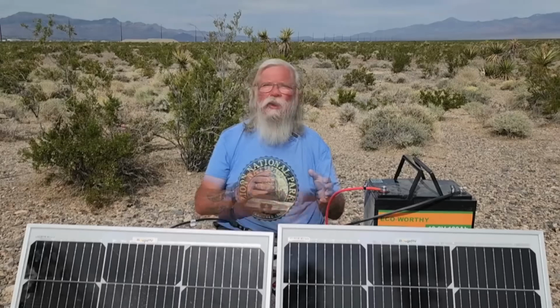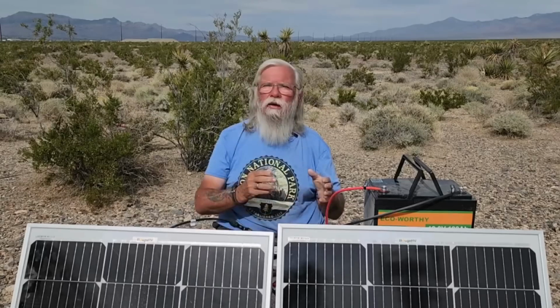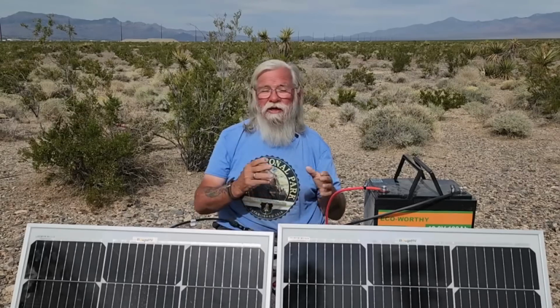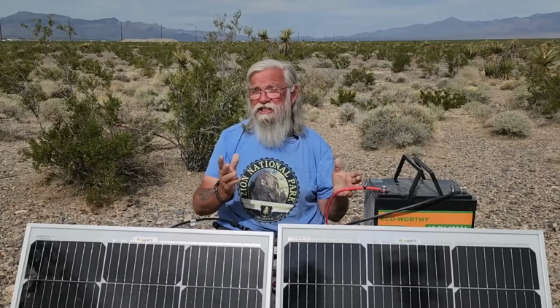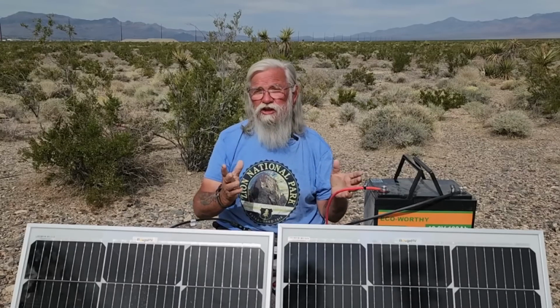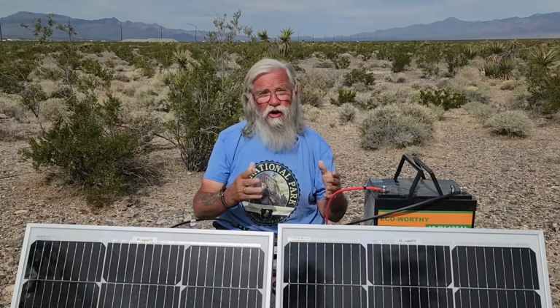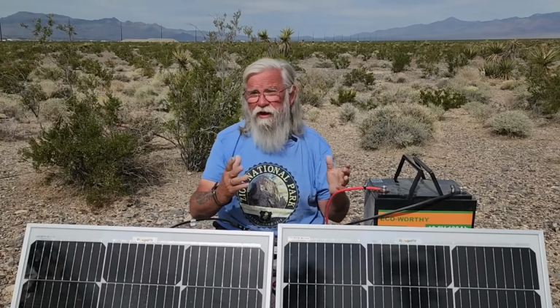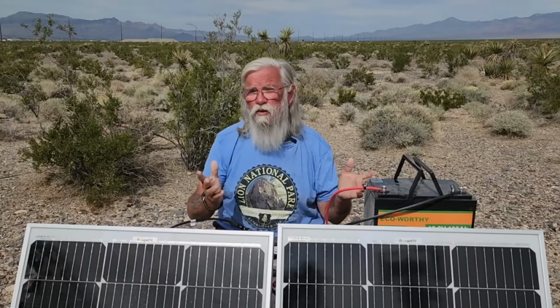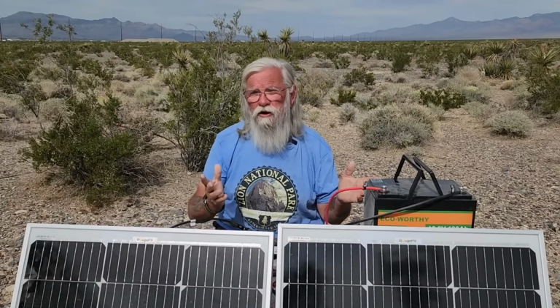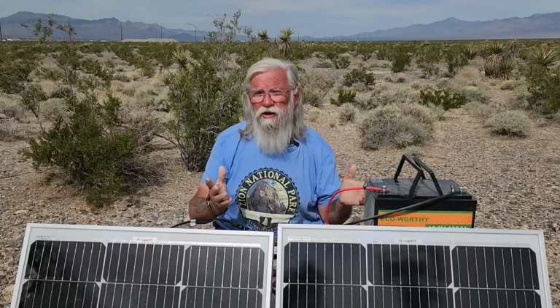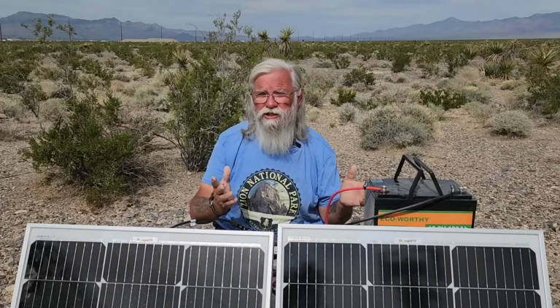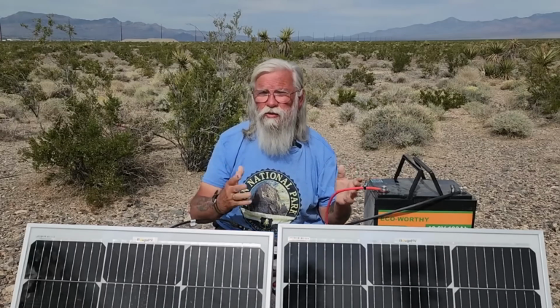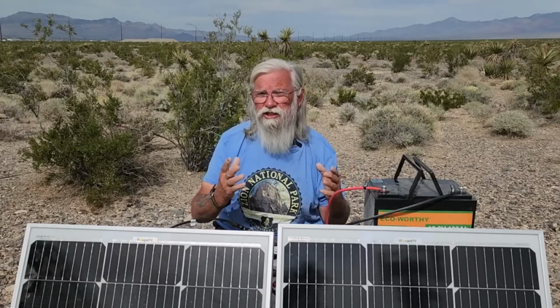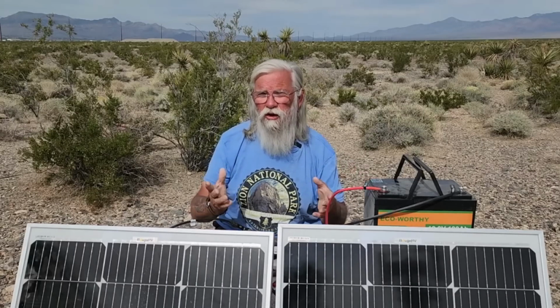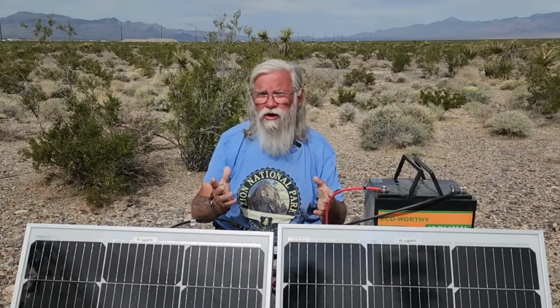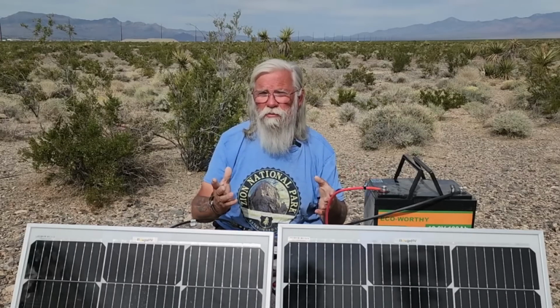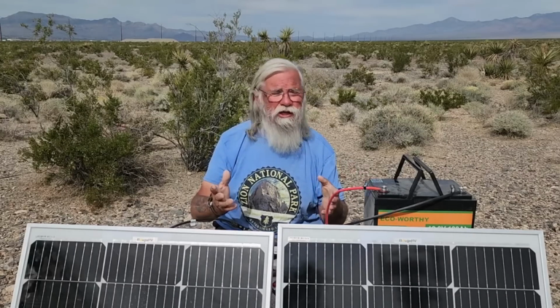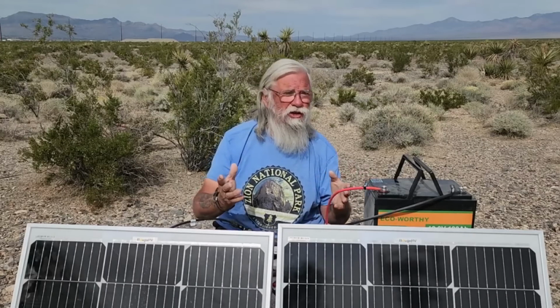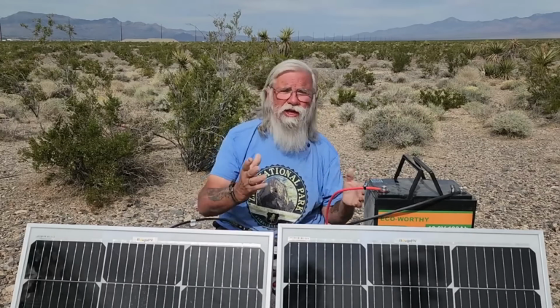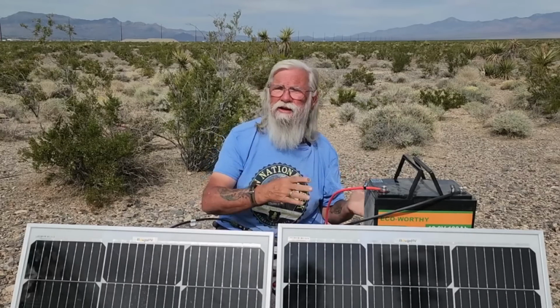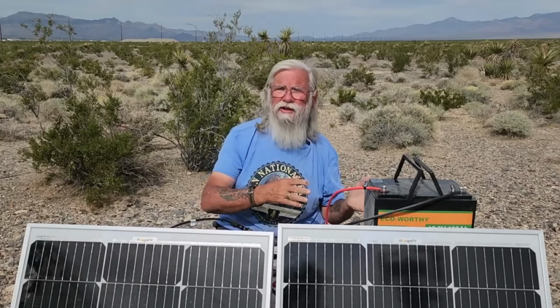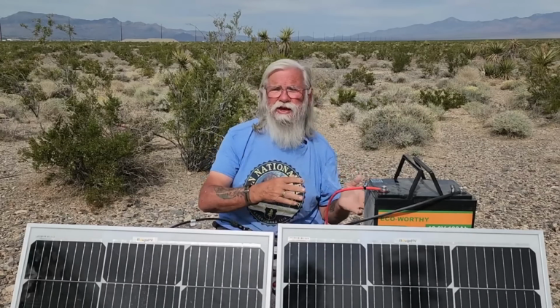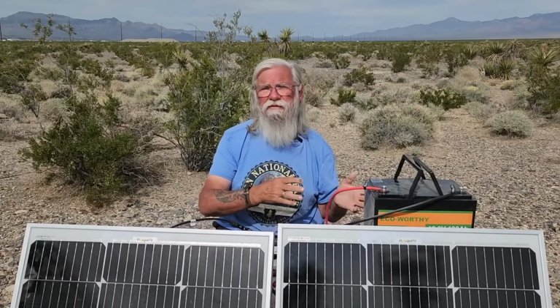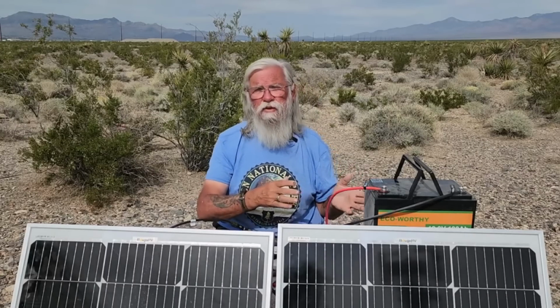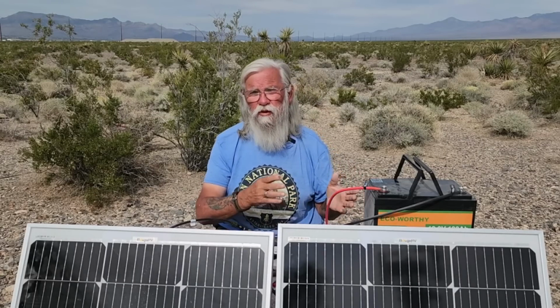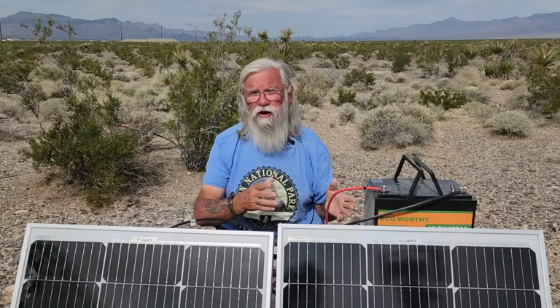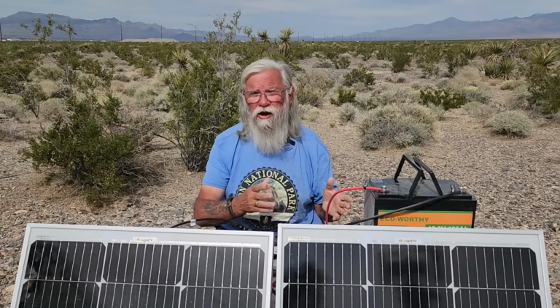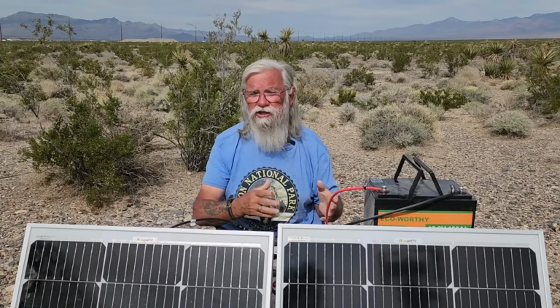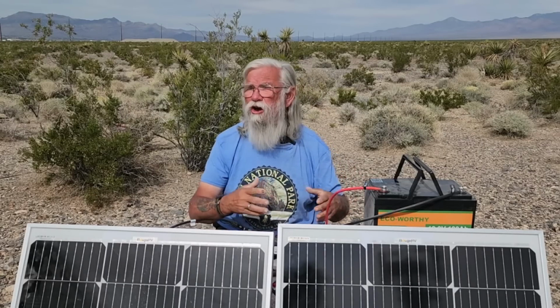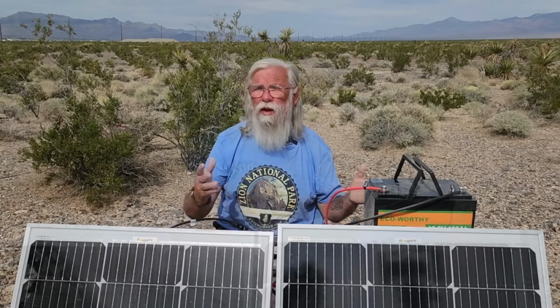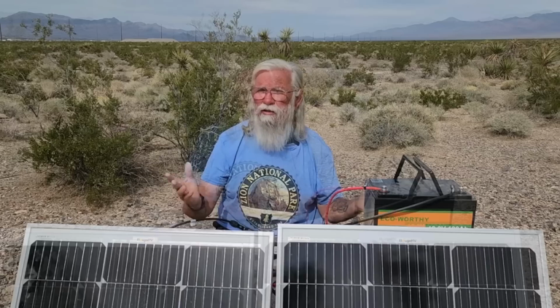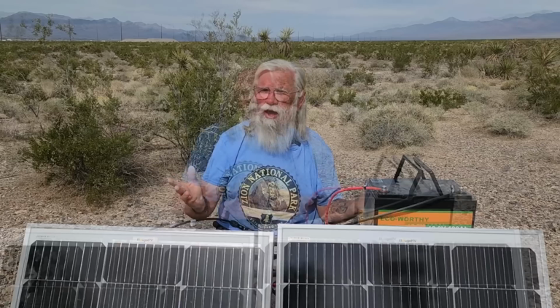Let's say you don't even have $400. You want solar, but you can't even afford $400. Are you out of luck?